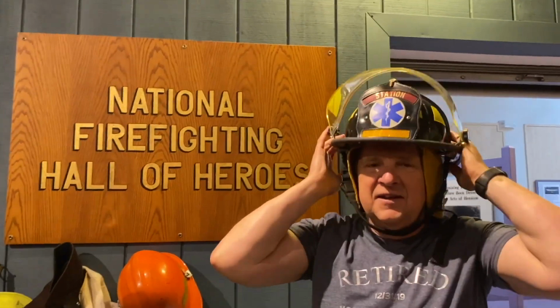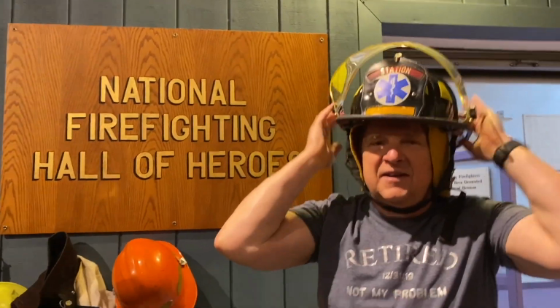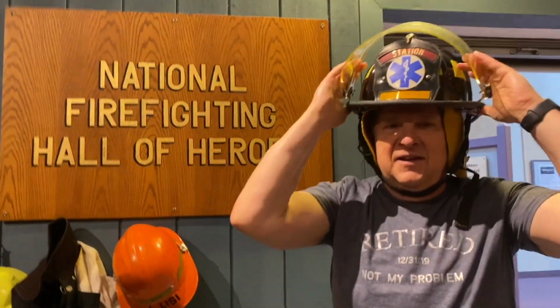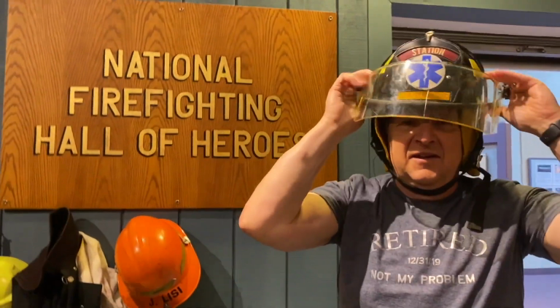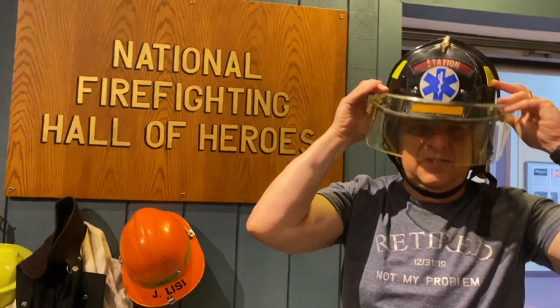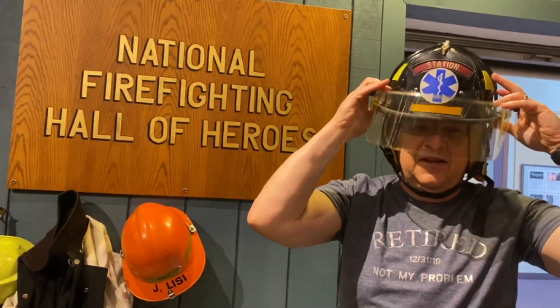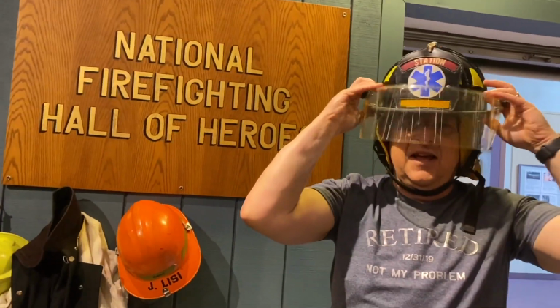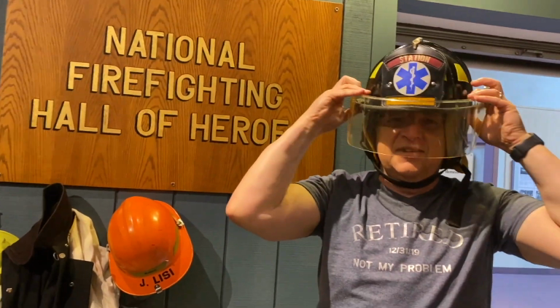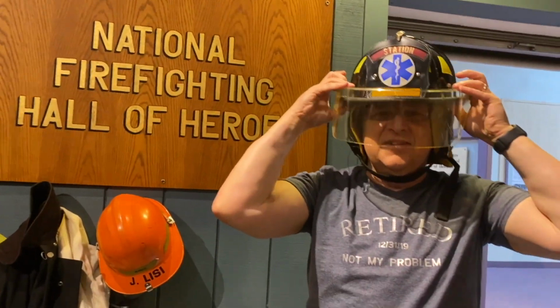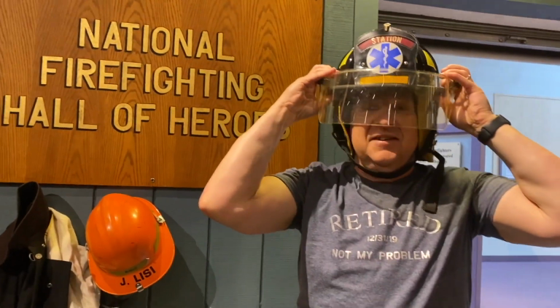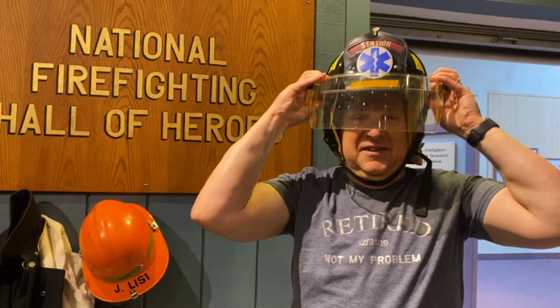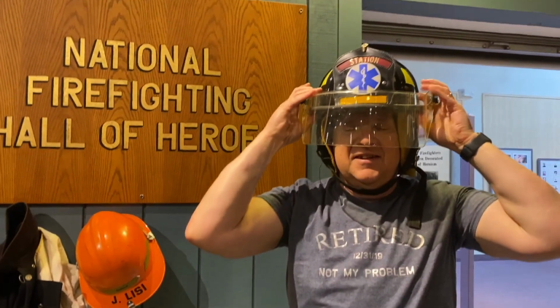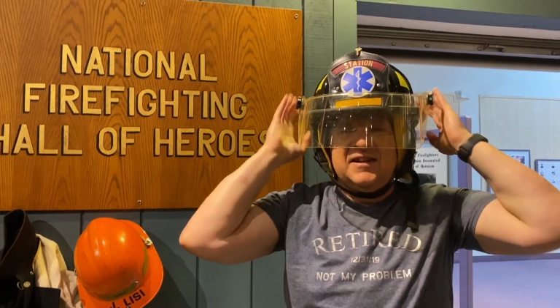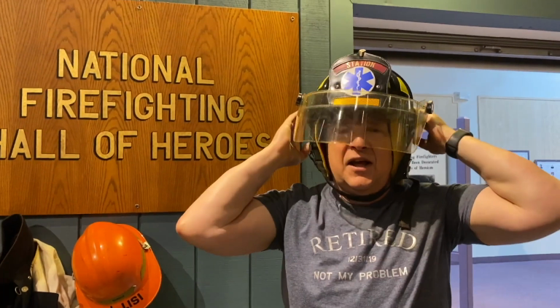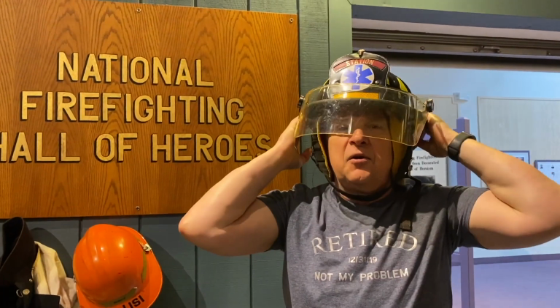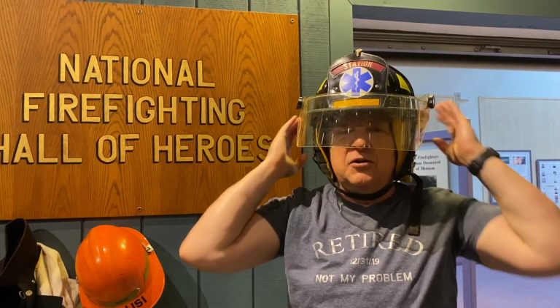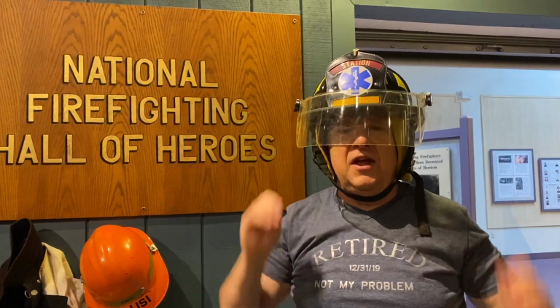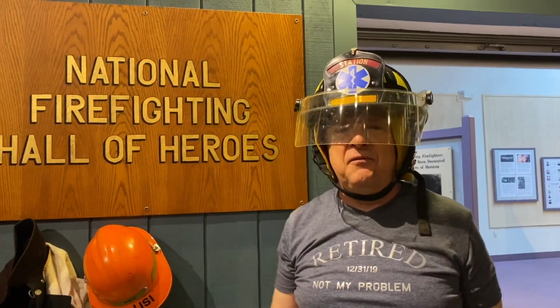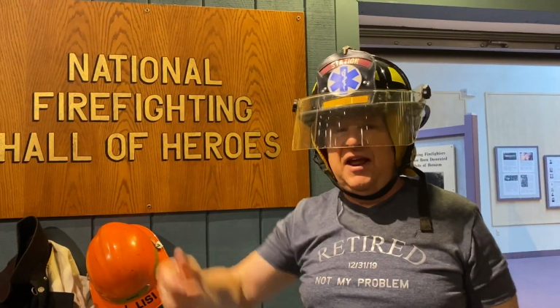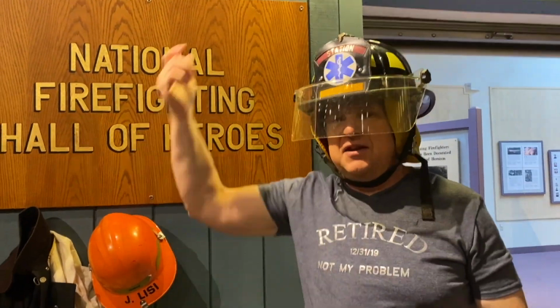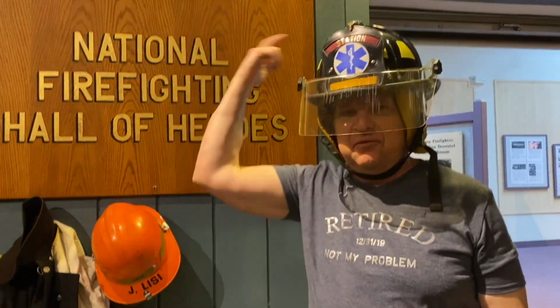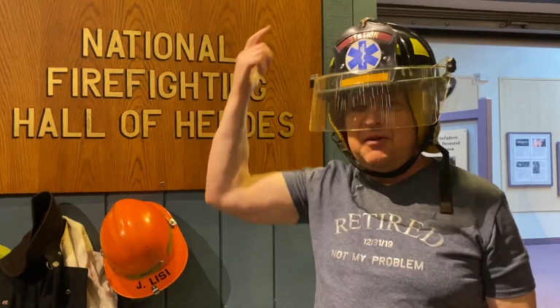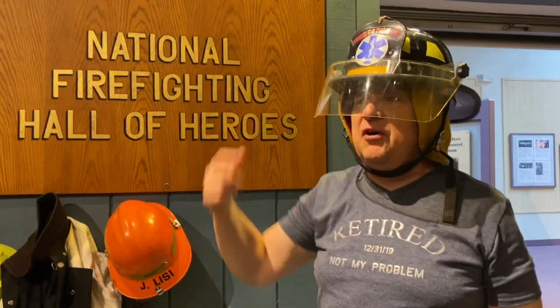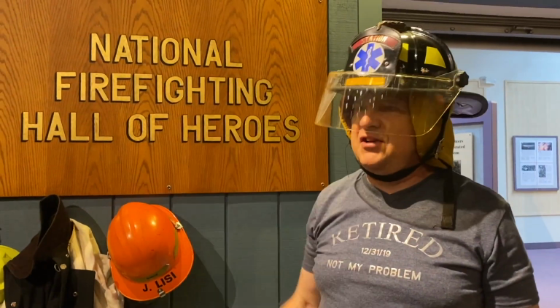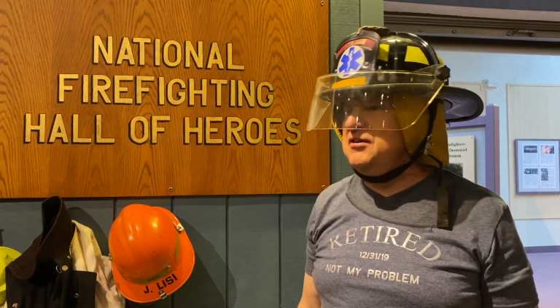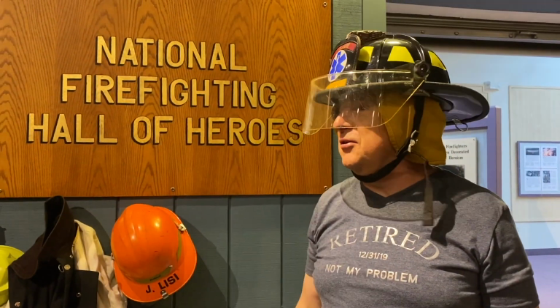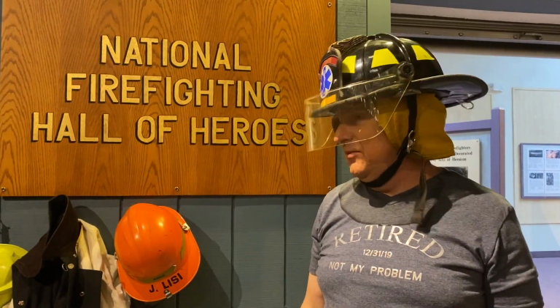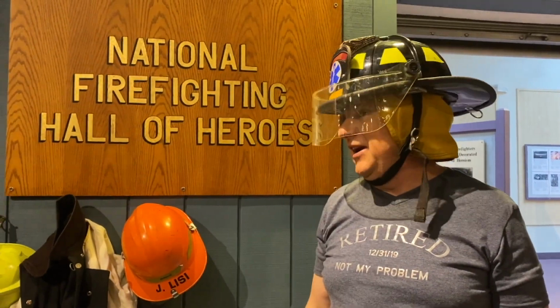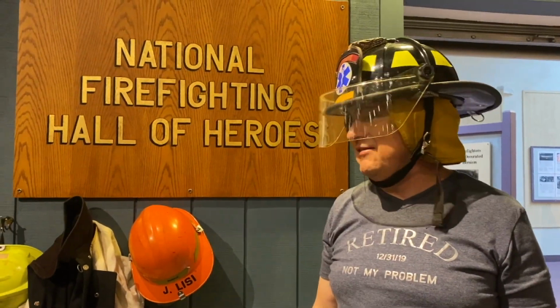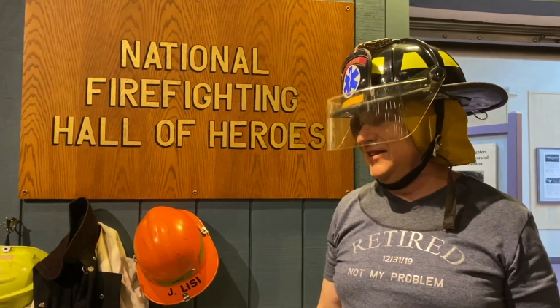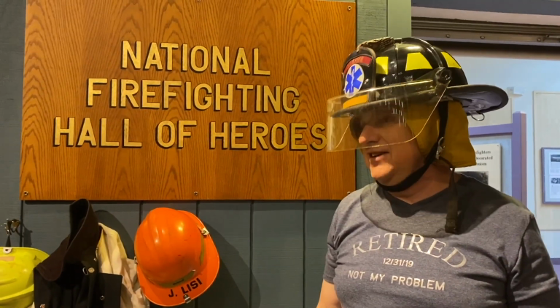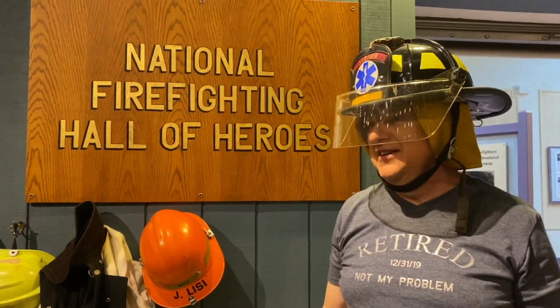It's heavy, isn't it? It is — it's heavier than you'd think. Of course, if something falls on you, you don't want it to hurt.